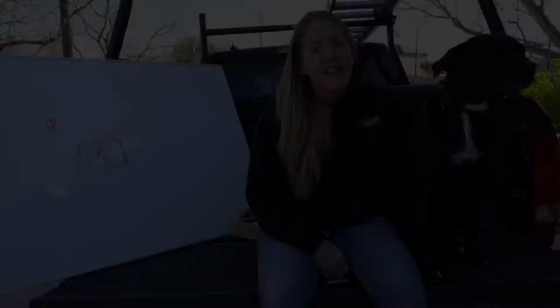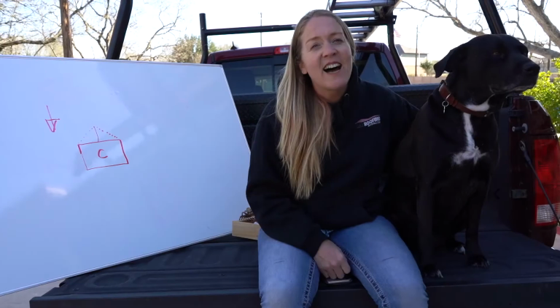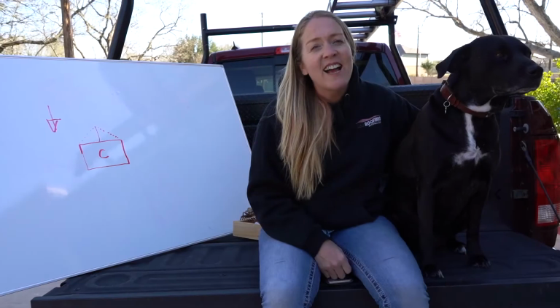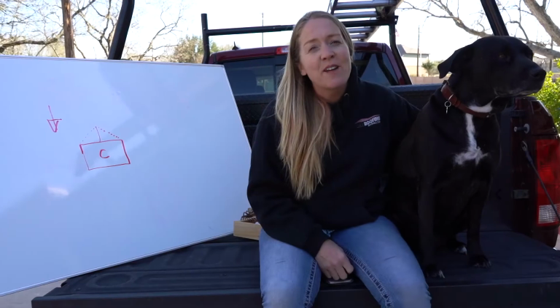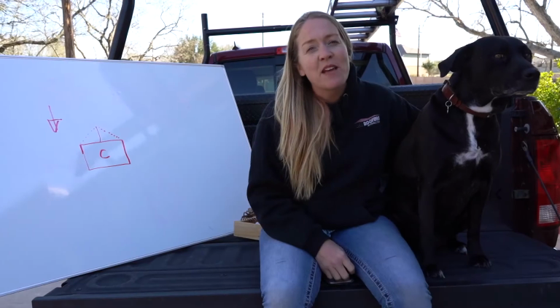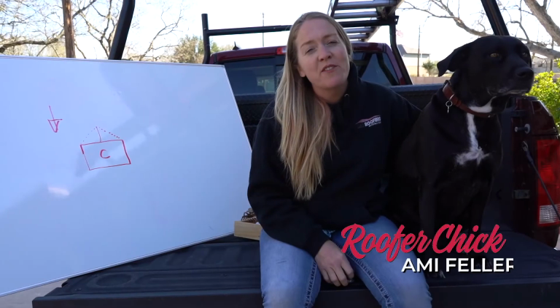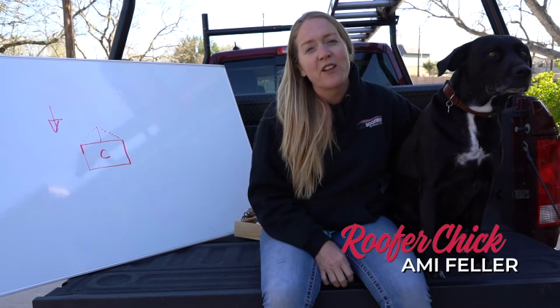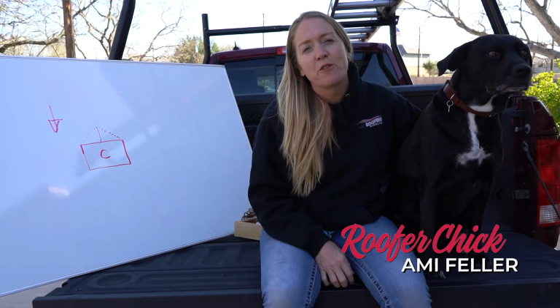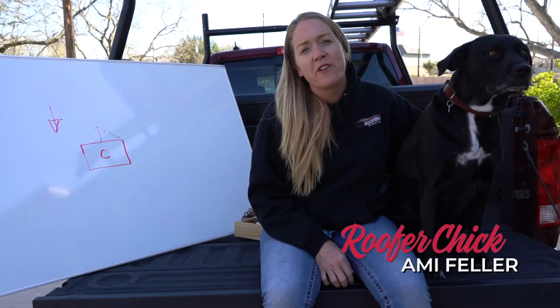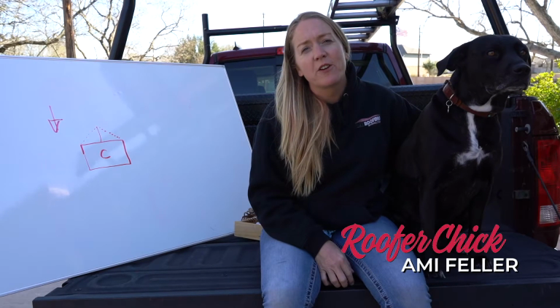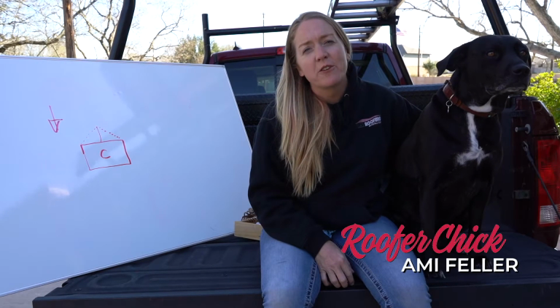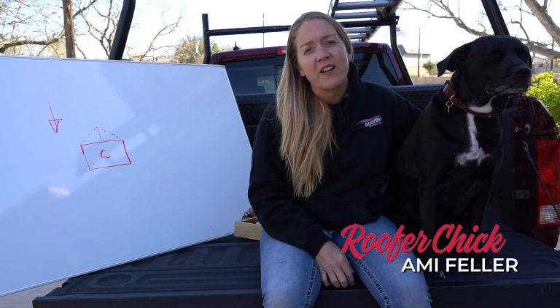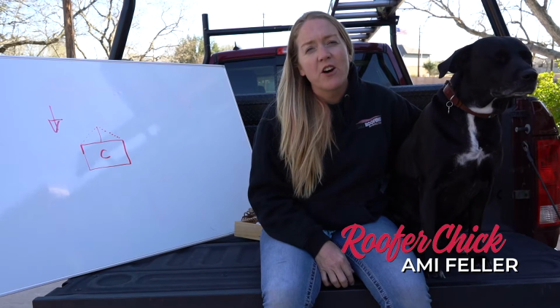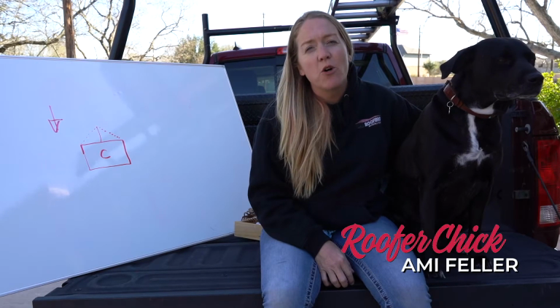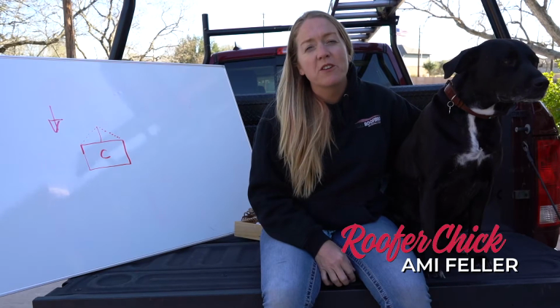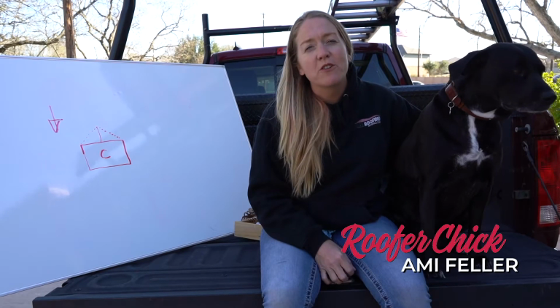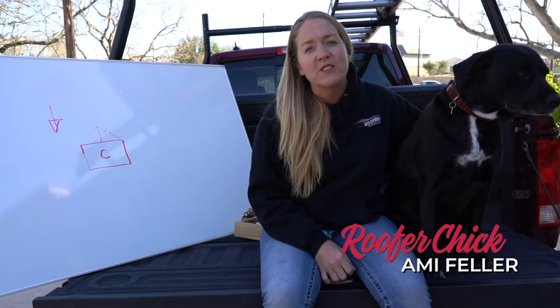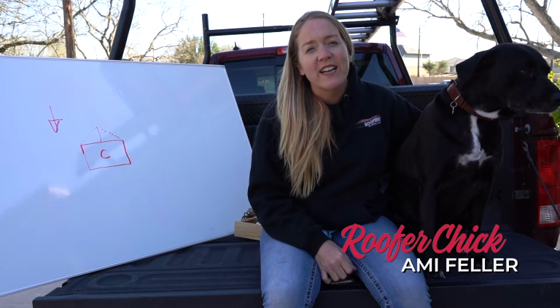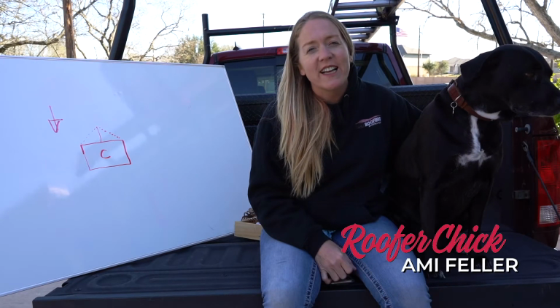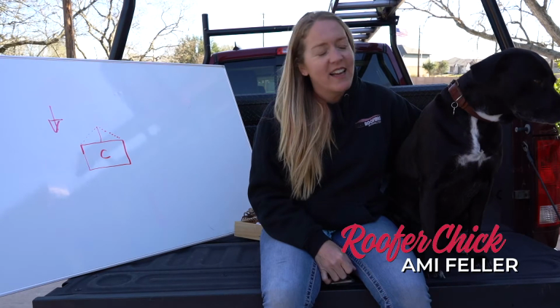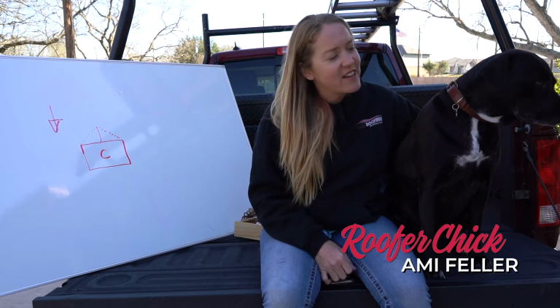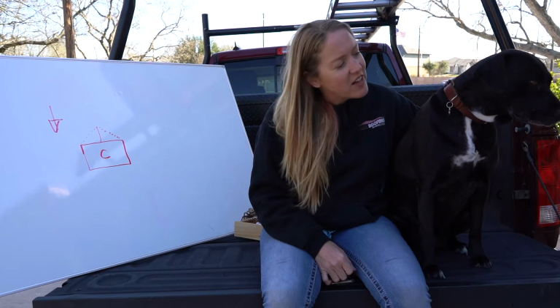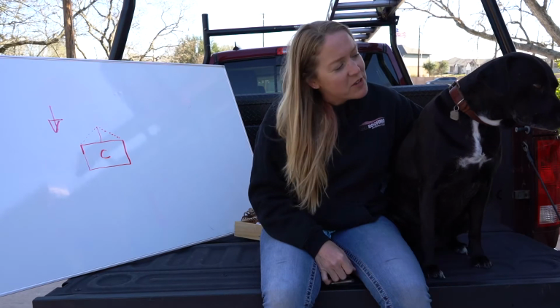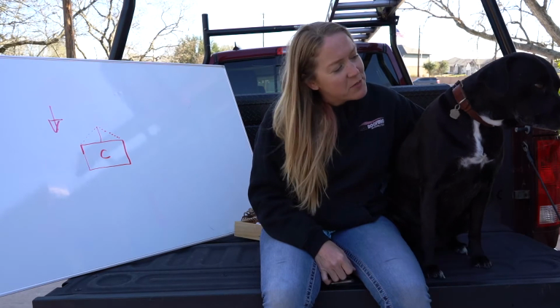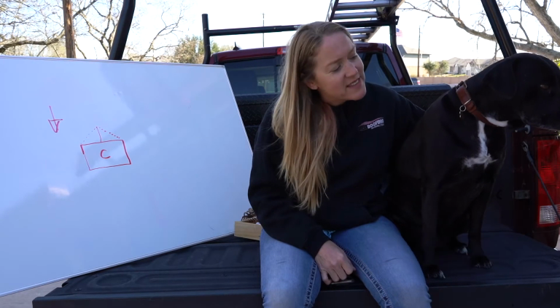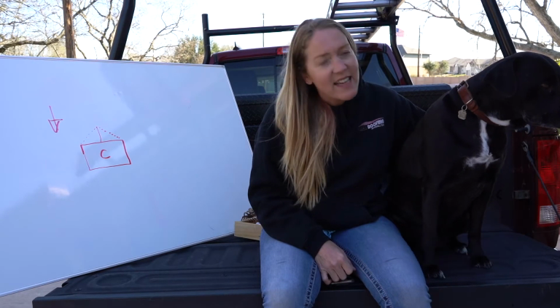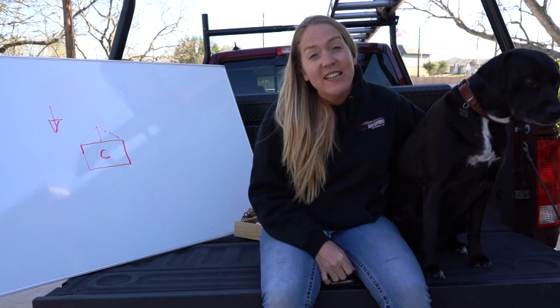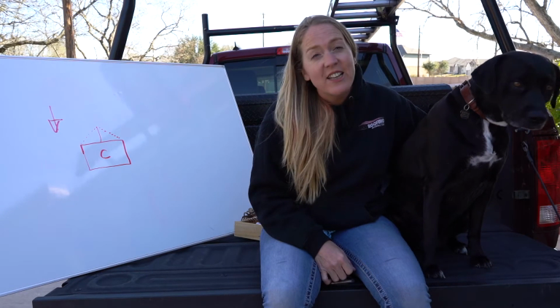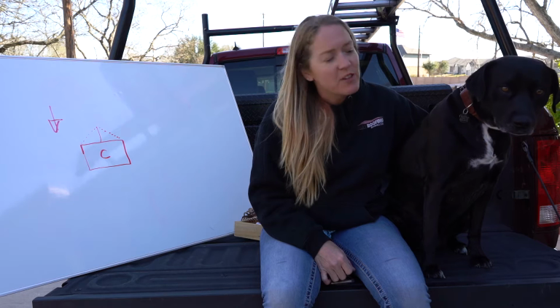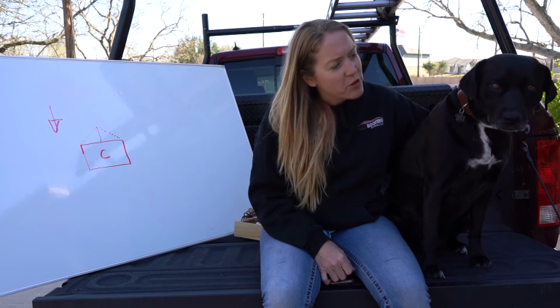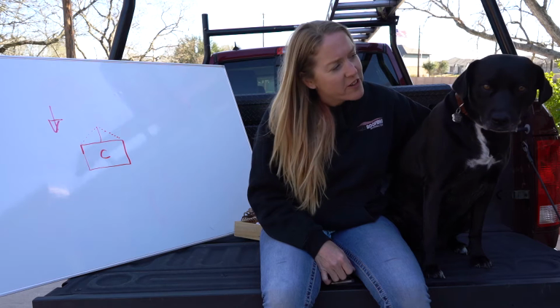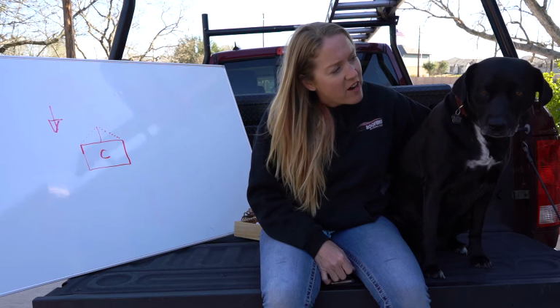Hi, I'm Amy Feller with Feller Roofing, the home of the roofer chick, and I've got with me today Lily, the roofer dog.